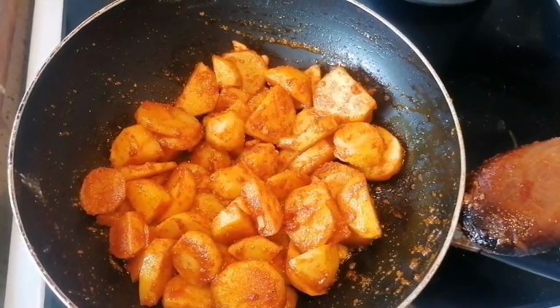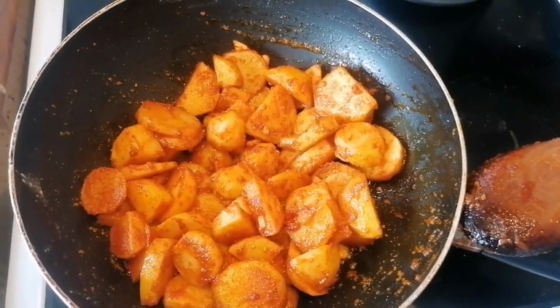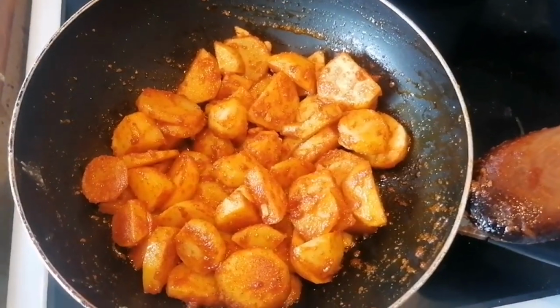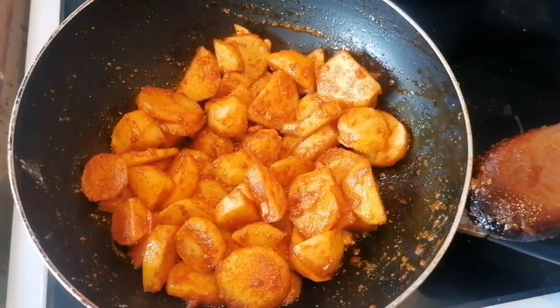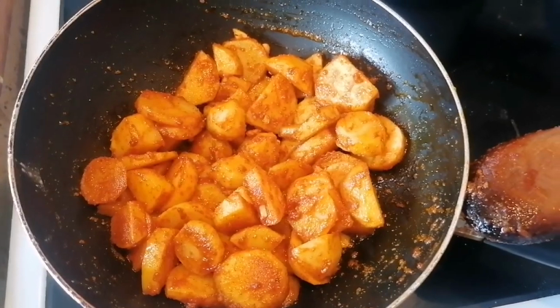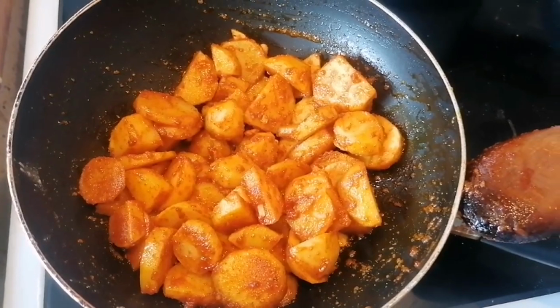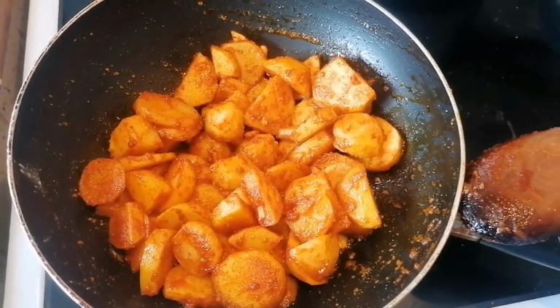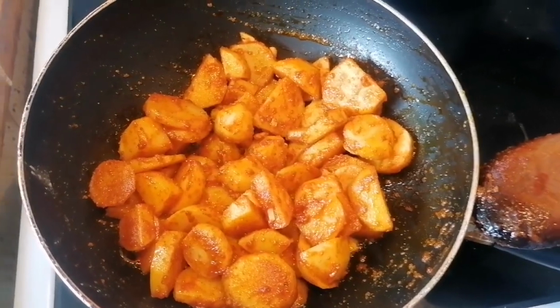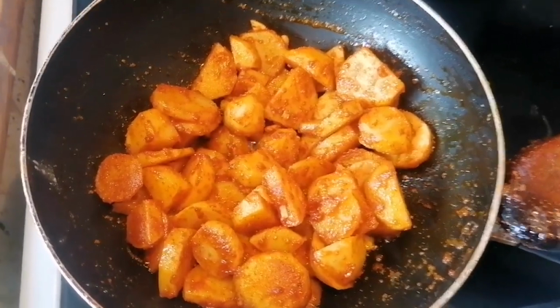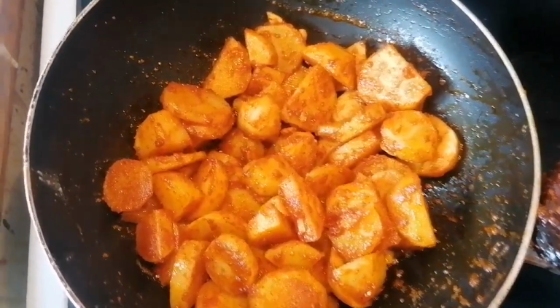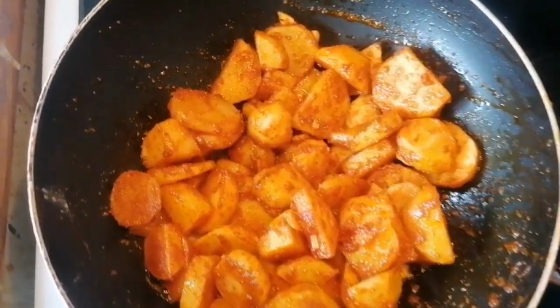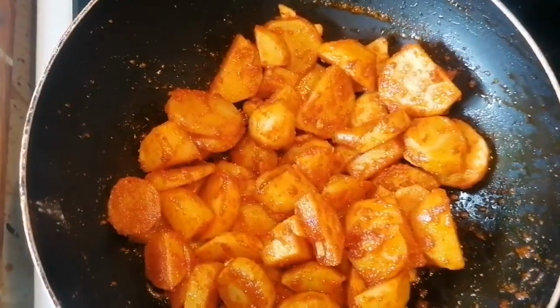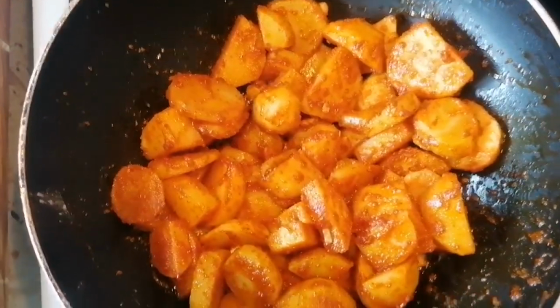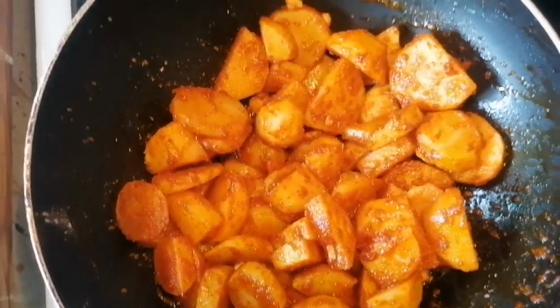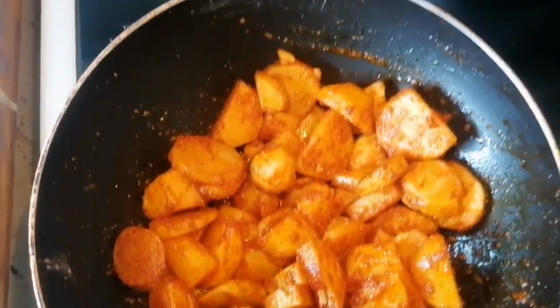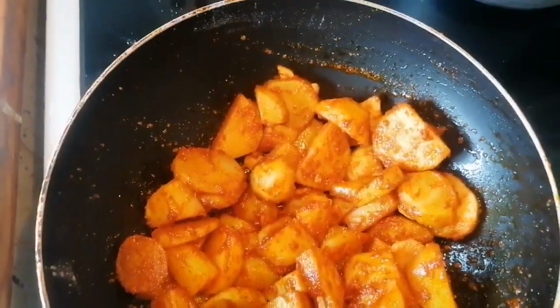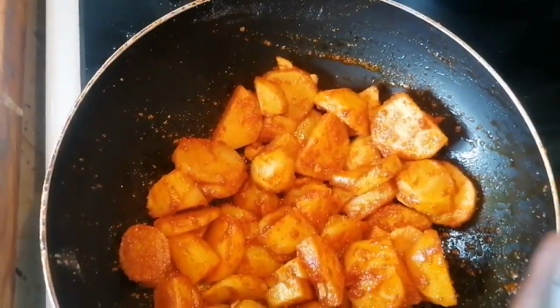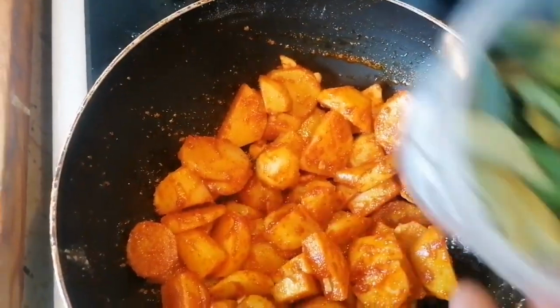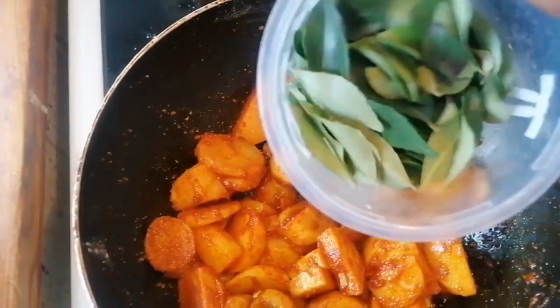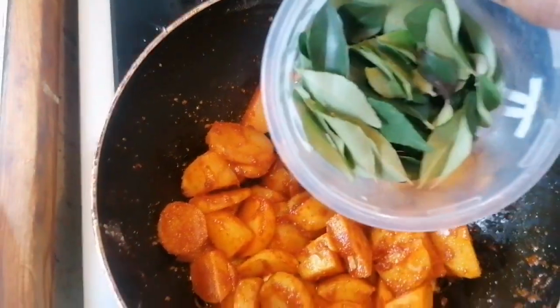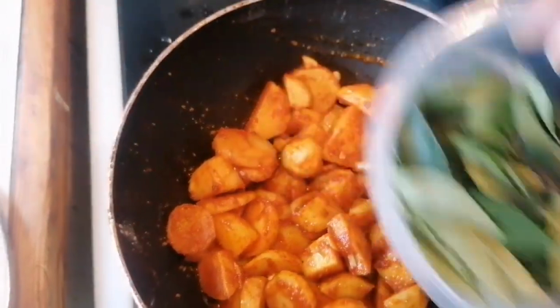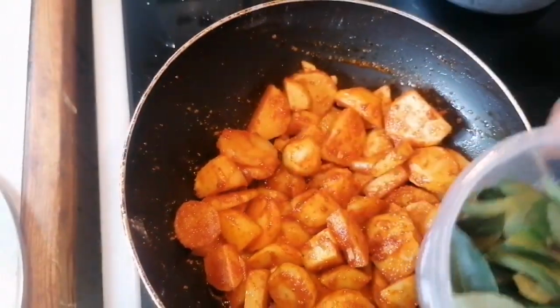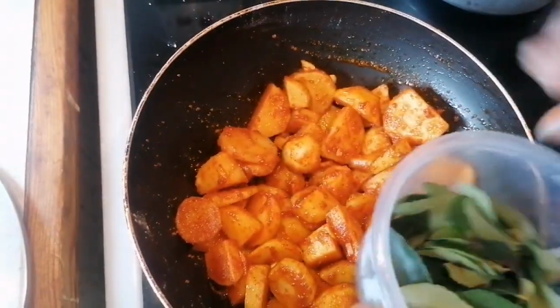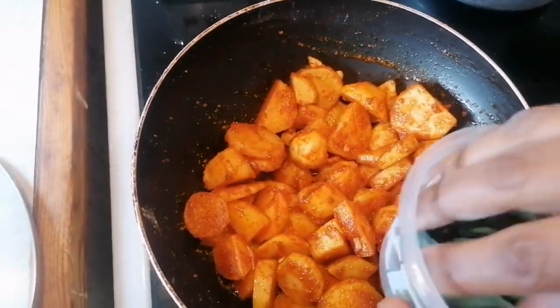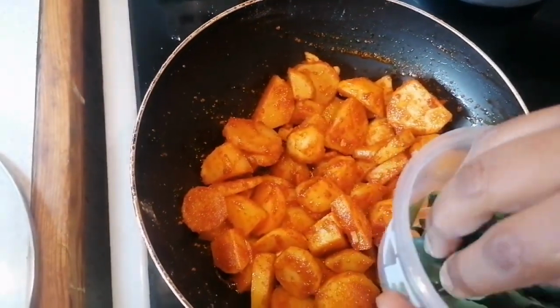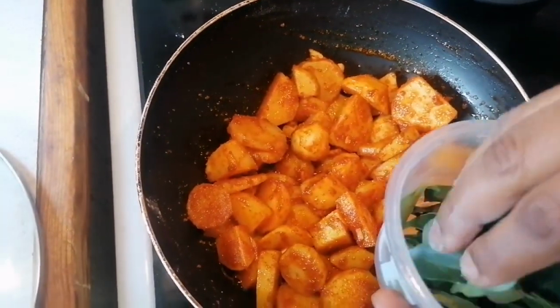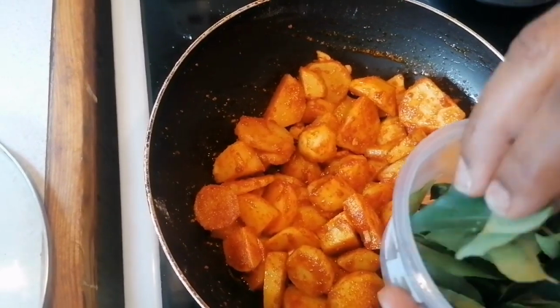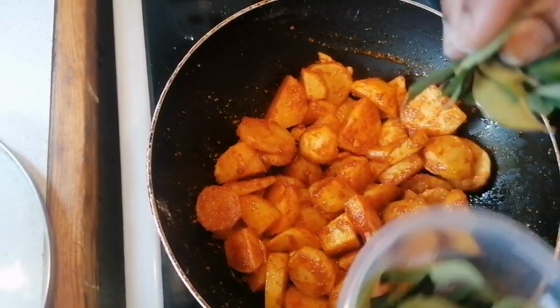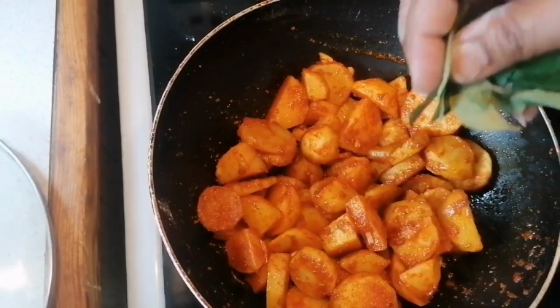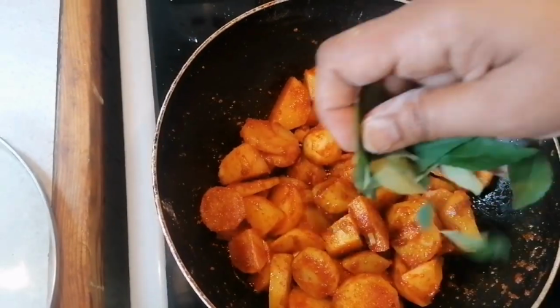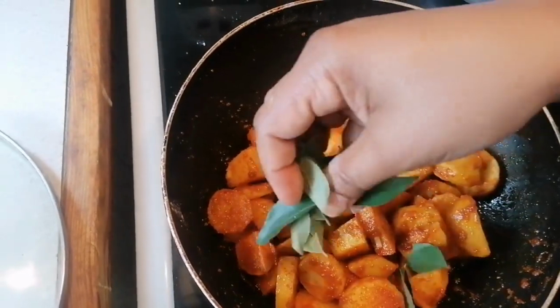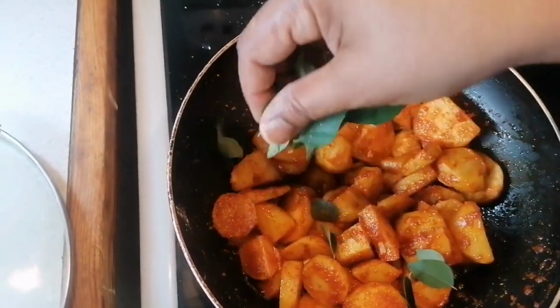Now it's ready. For flavour, we're just going to add some curry leaves.